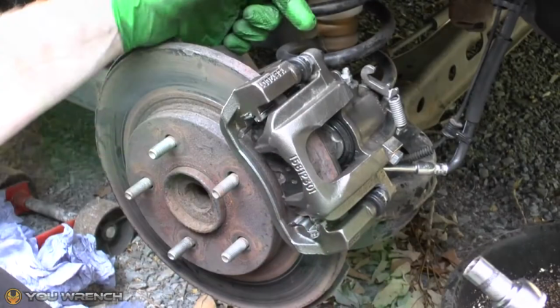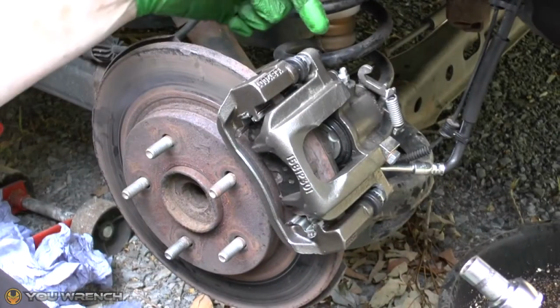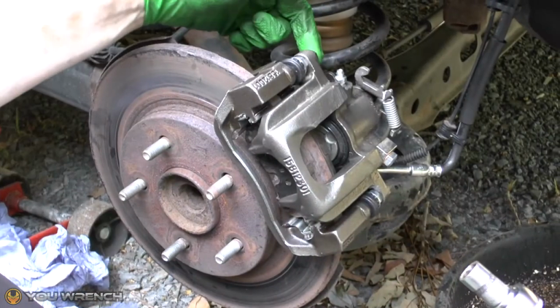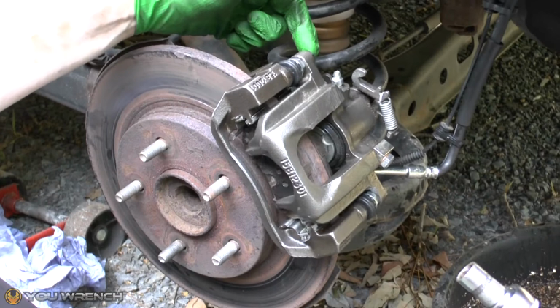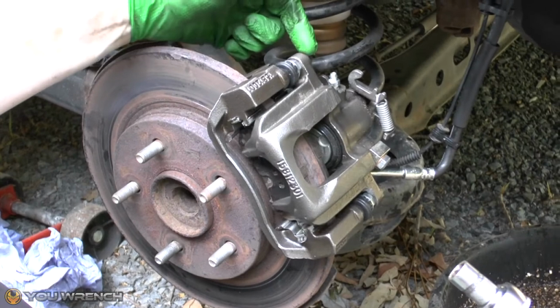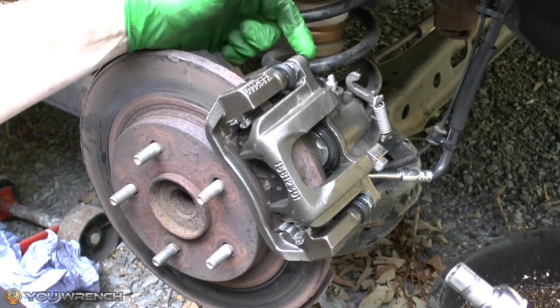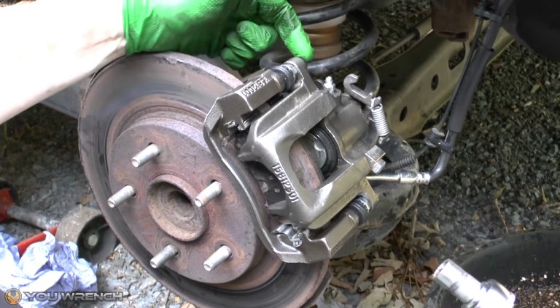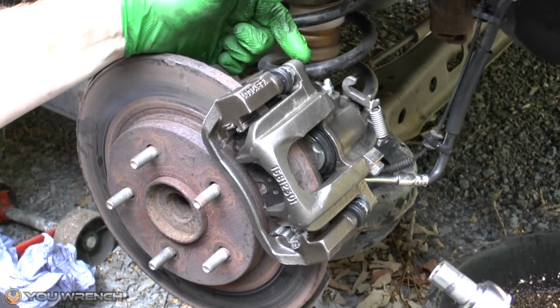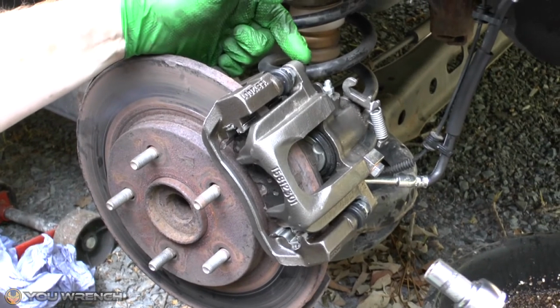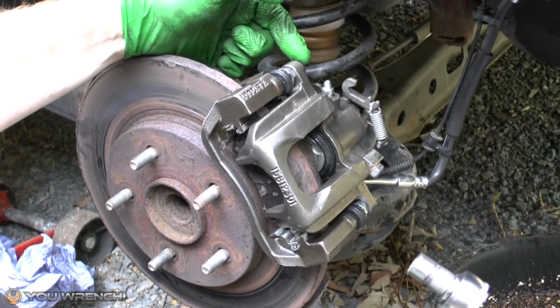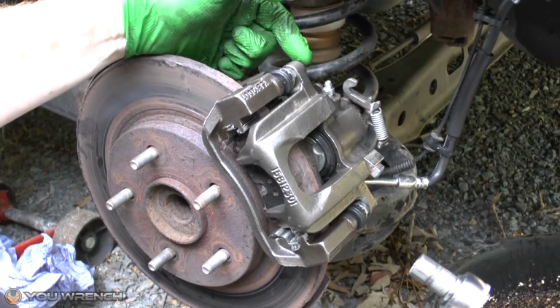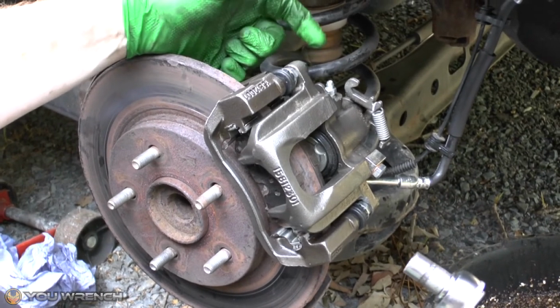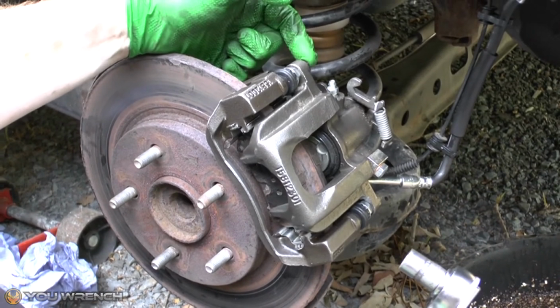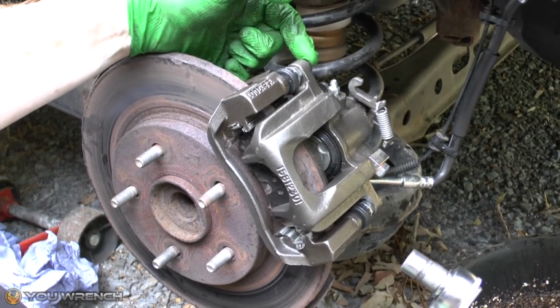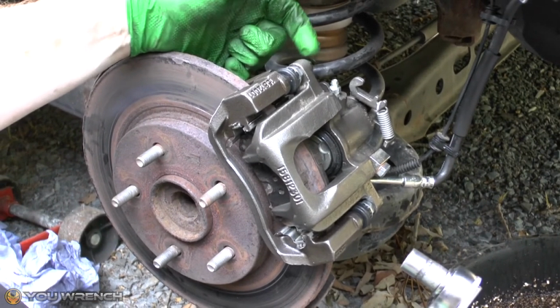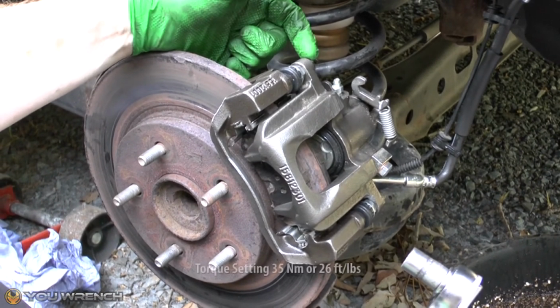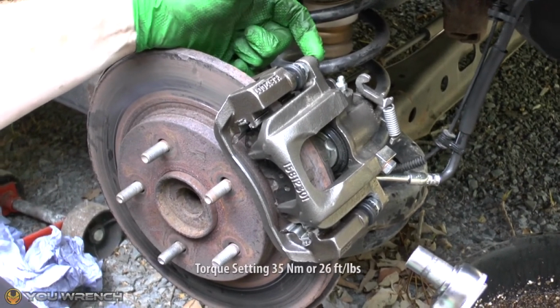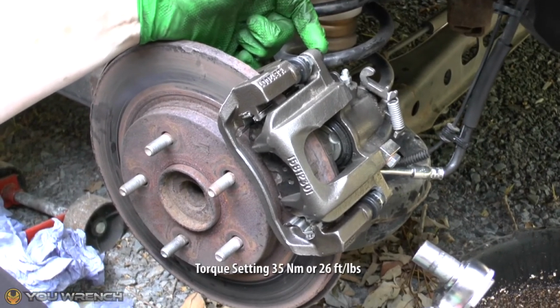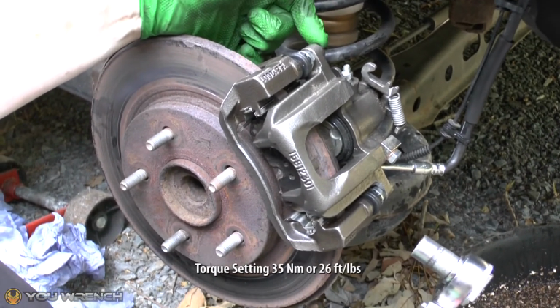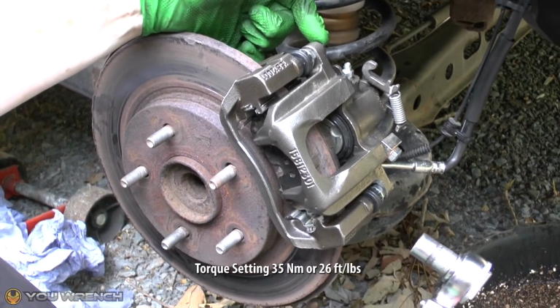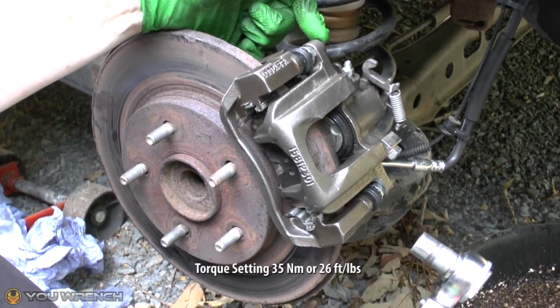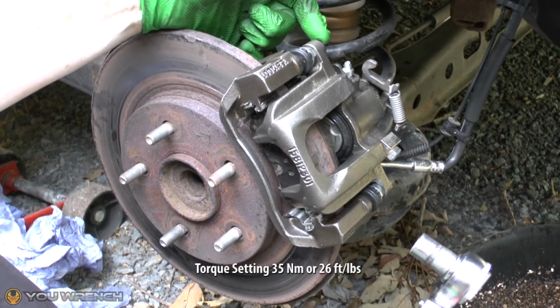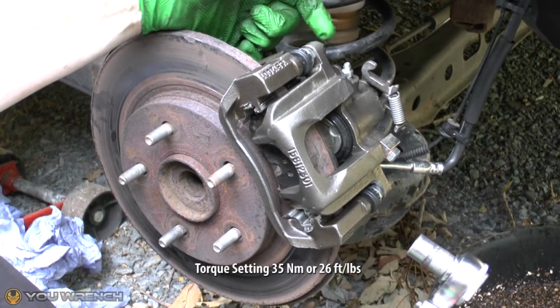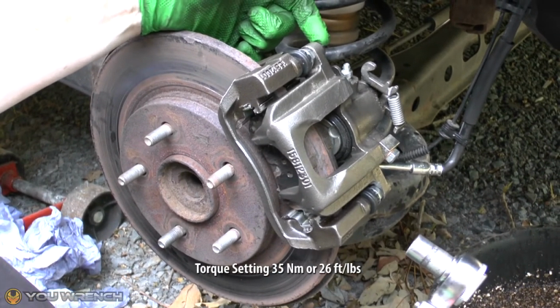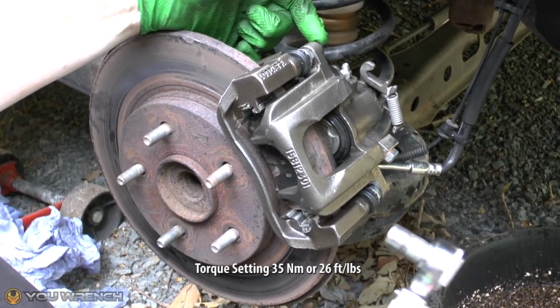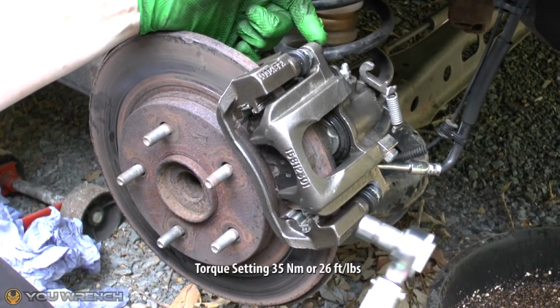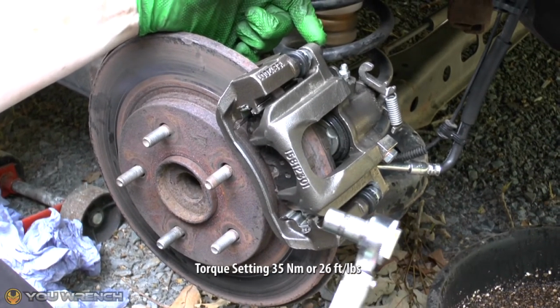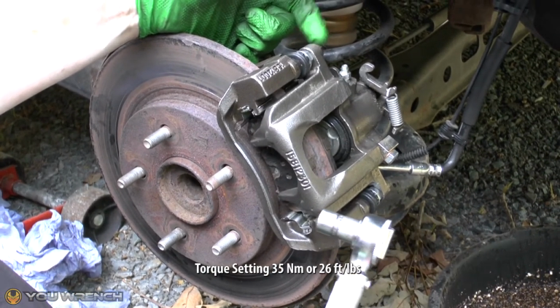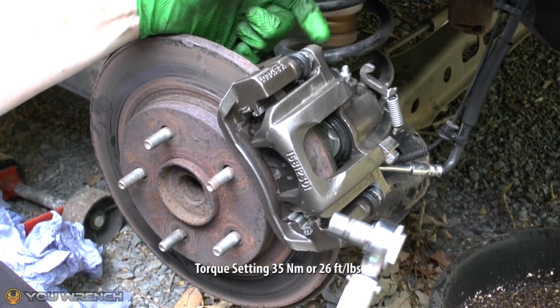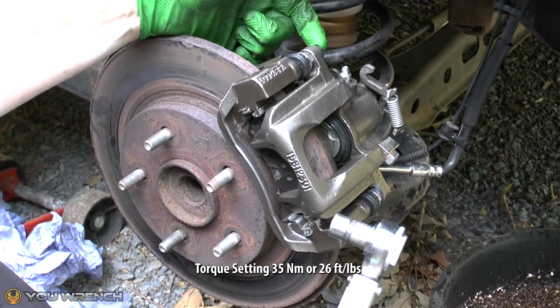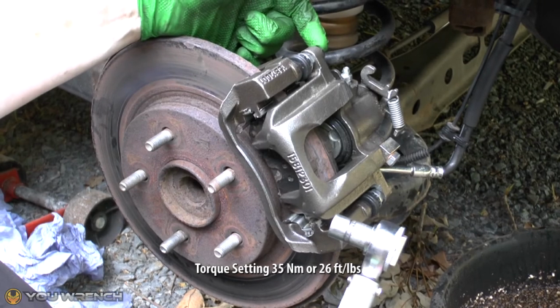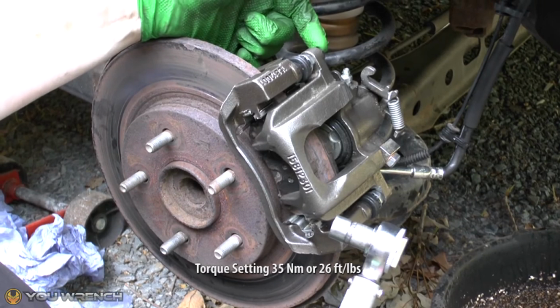These smaller caliper bolts are going to be torqued up to 35 Newton metres, which is 26 foot-pounds.